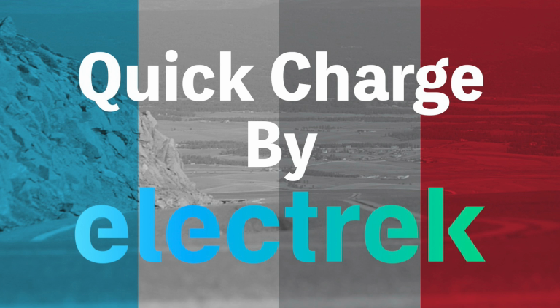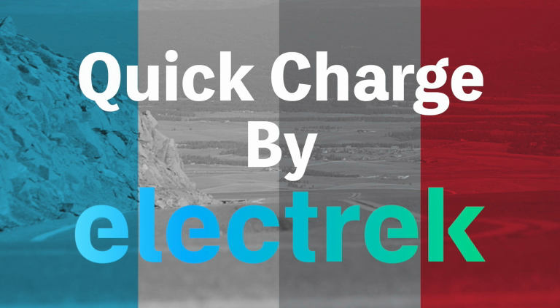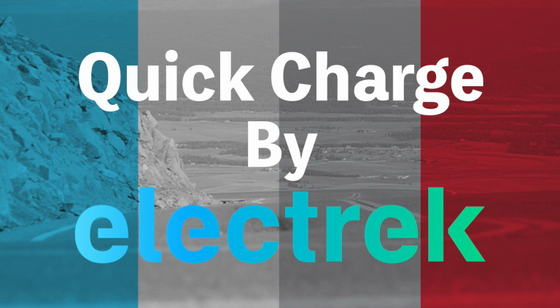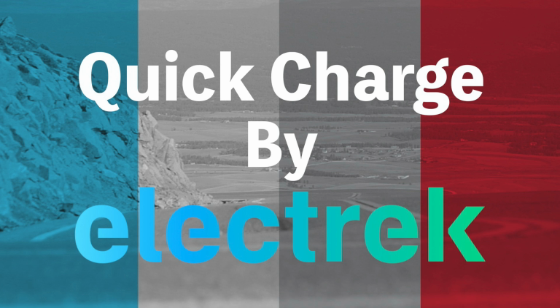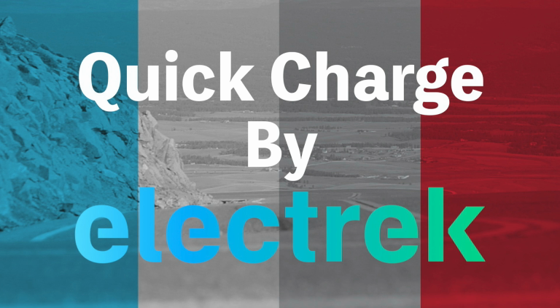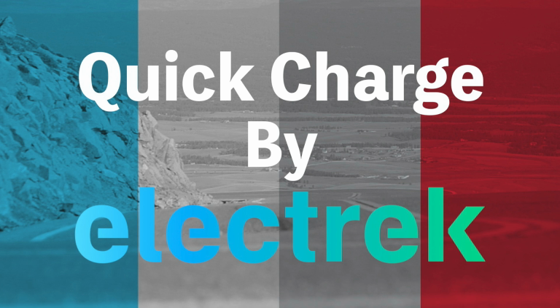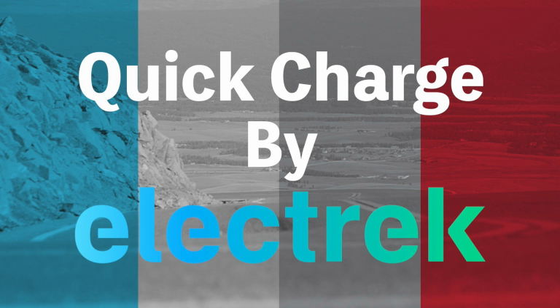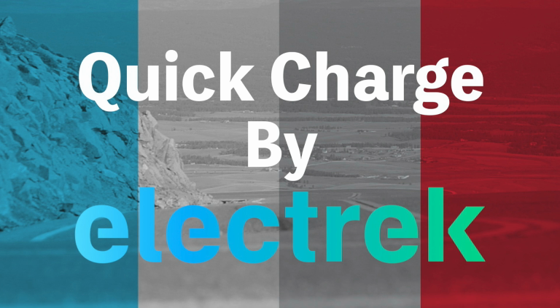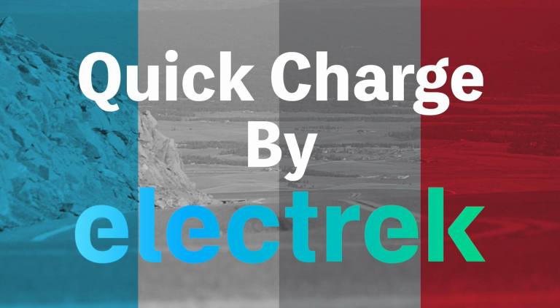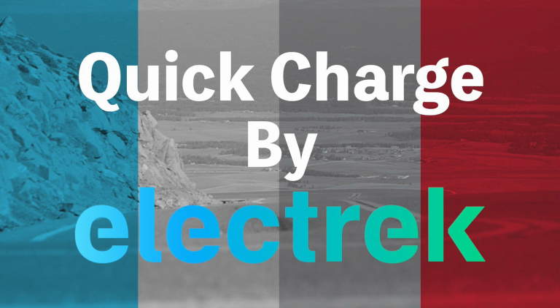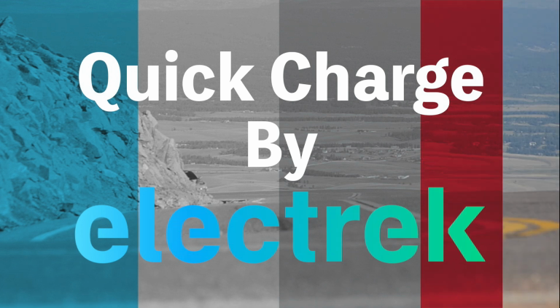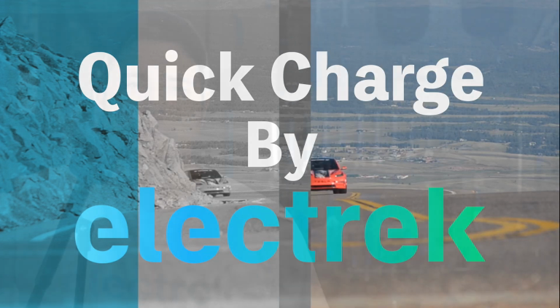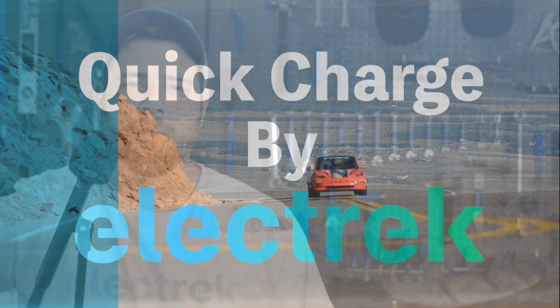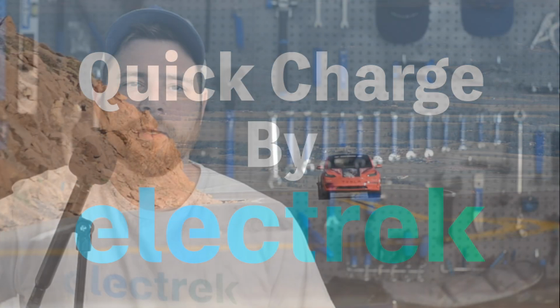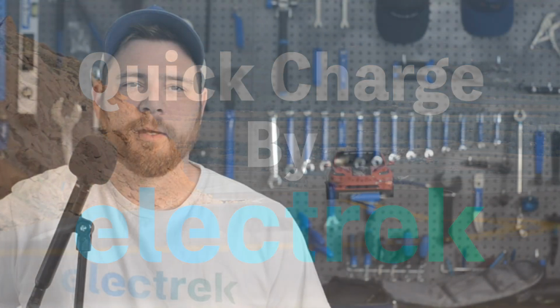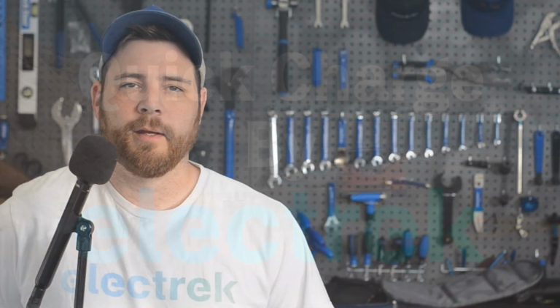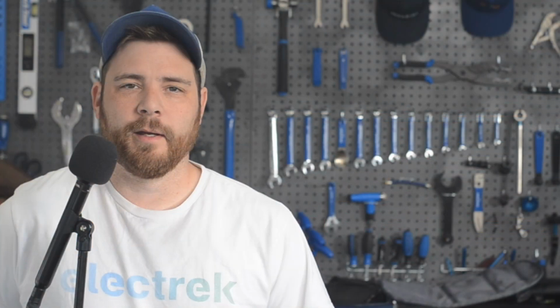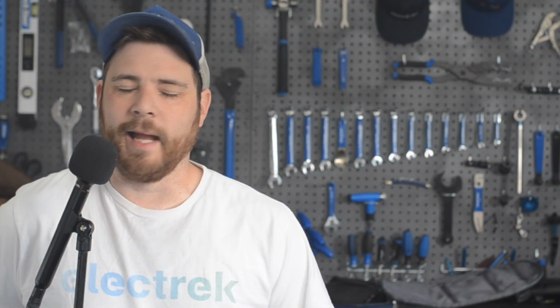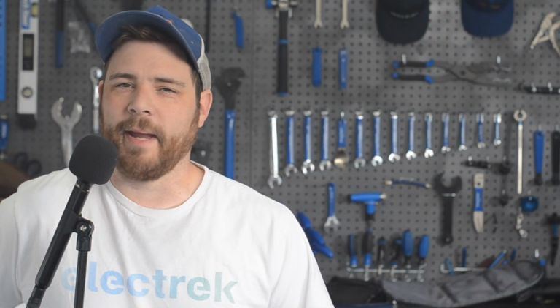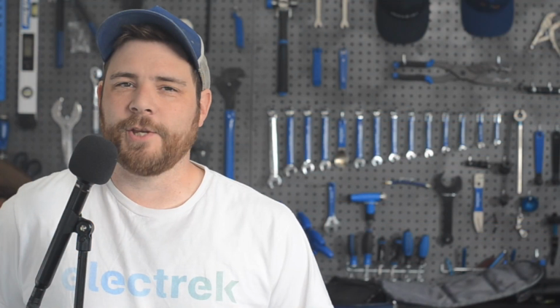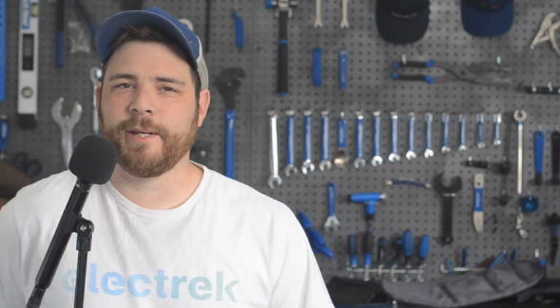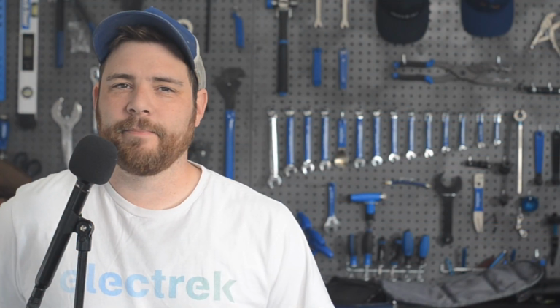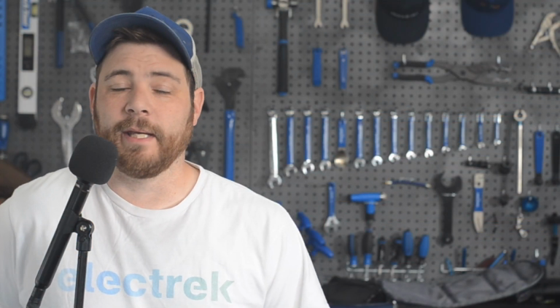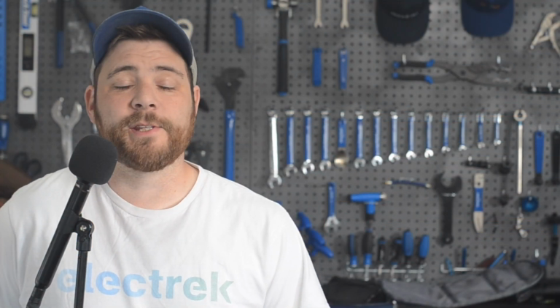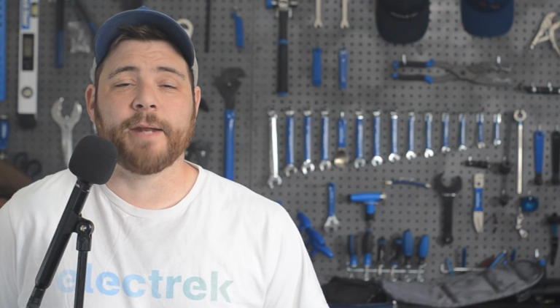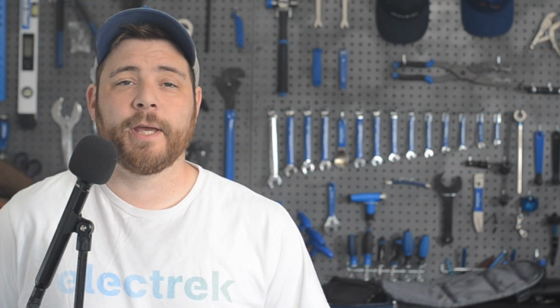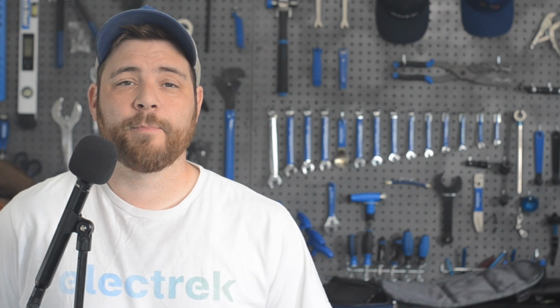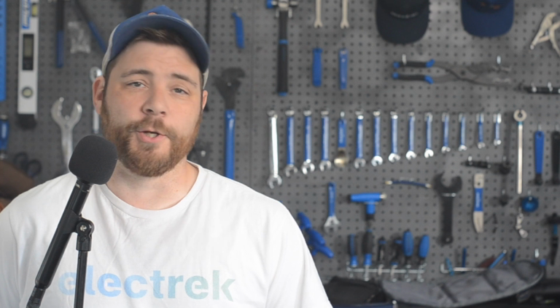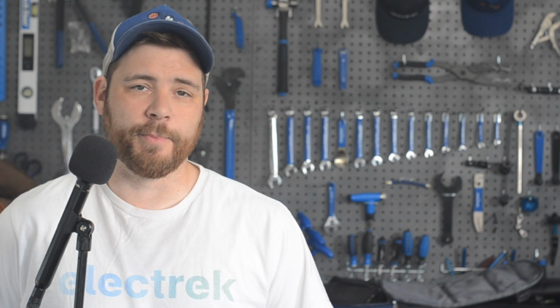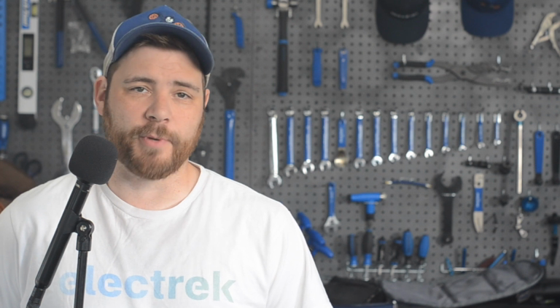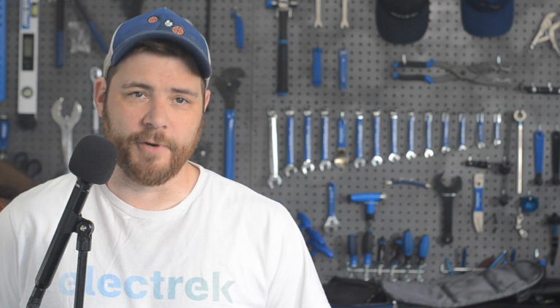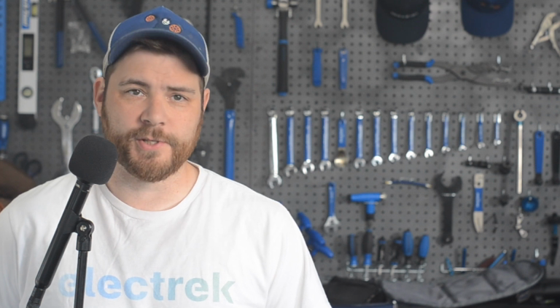Hello, and welcome to Quick Charge. I'm Mikey G, and it's Saturday, October 21st.